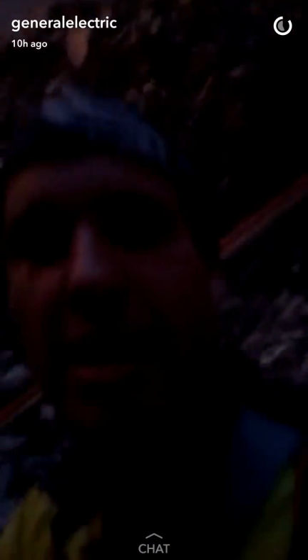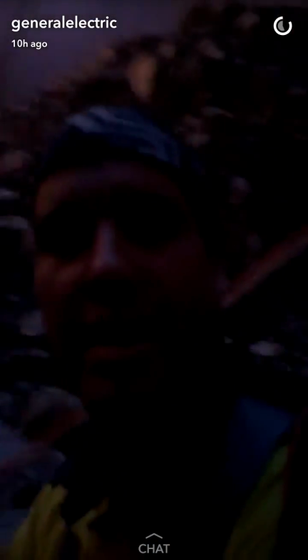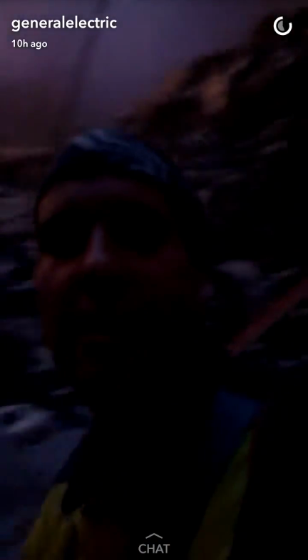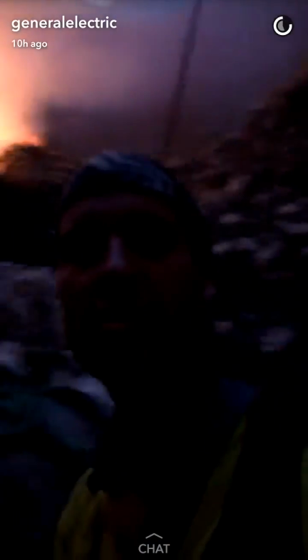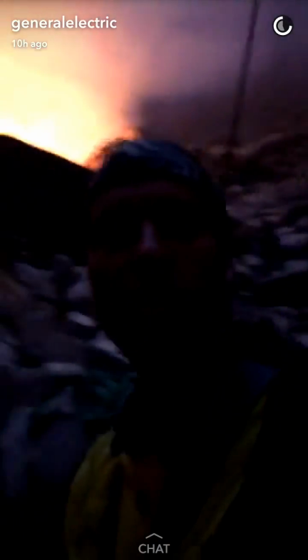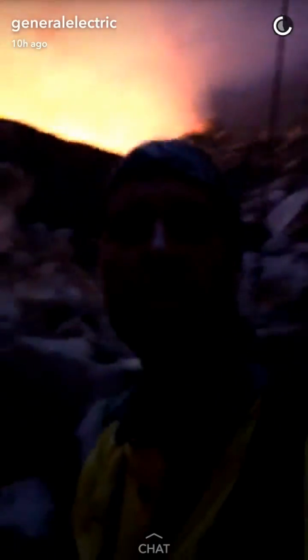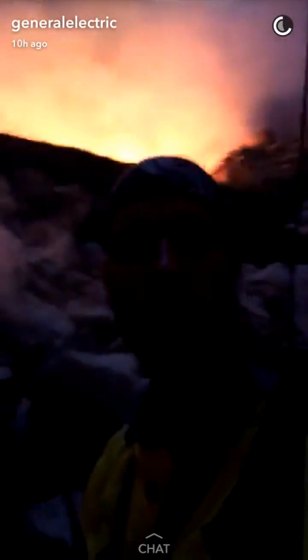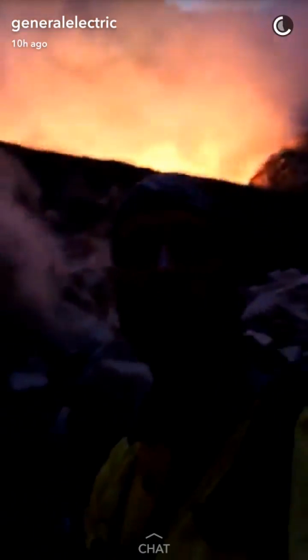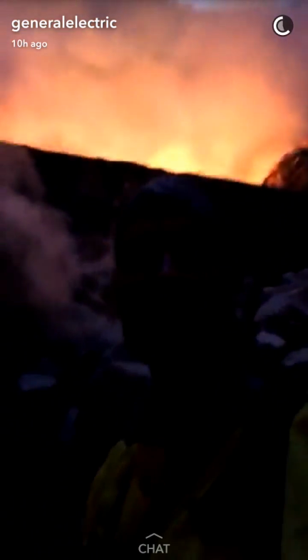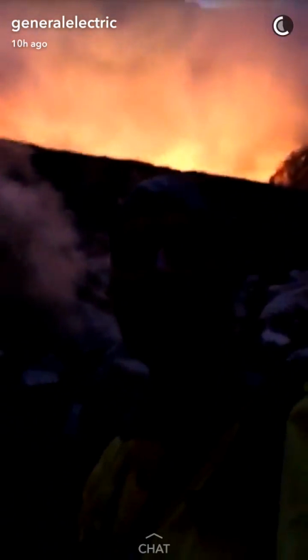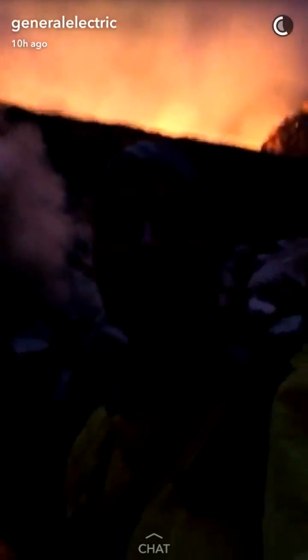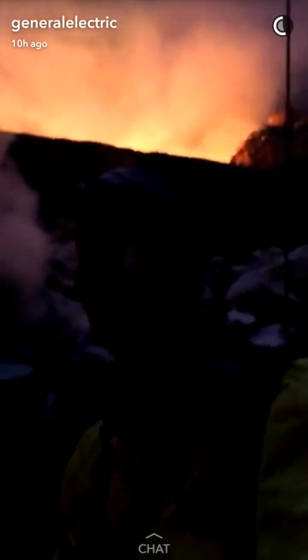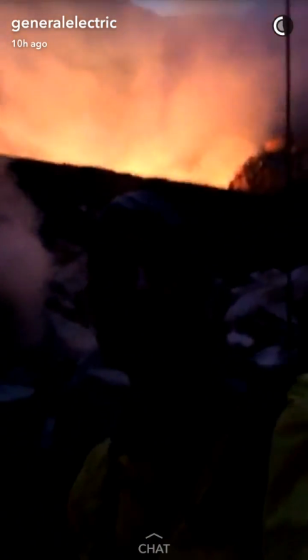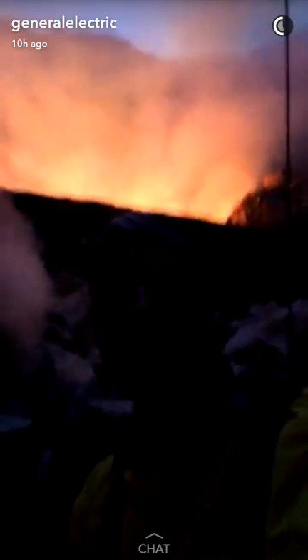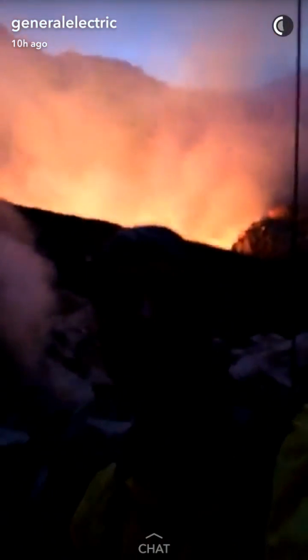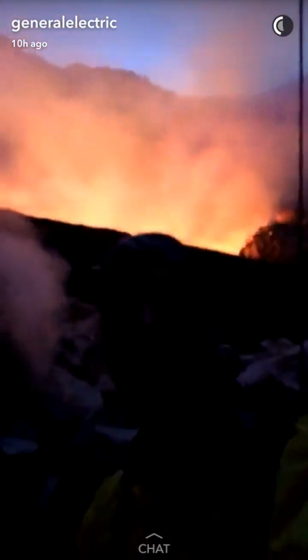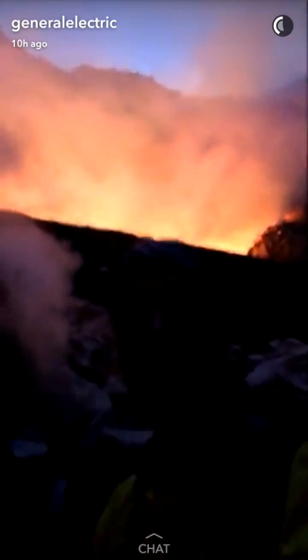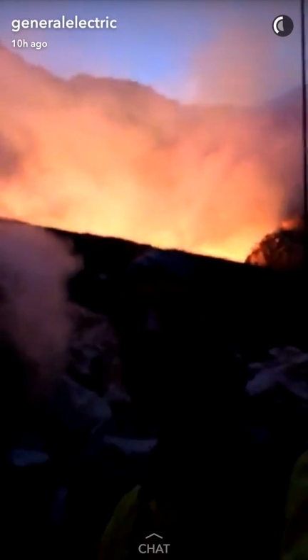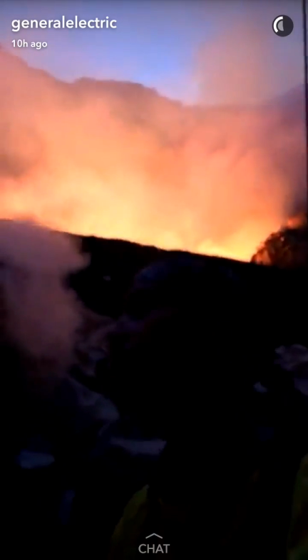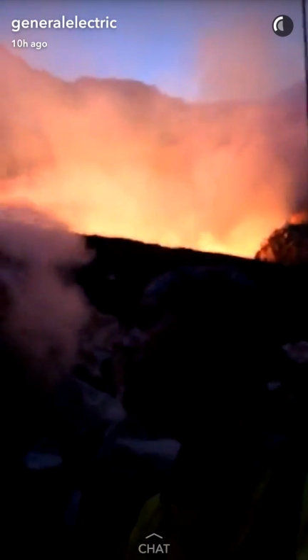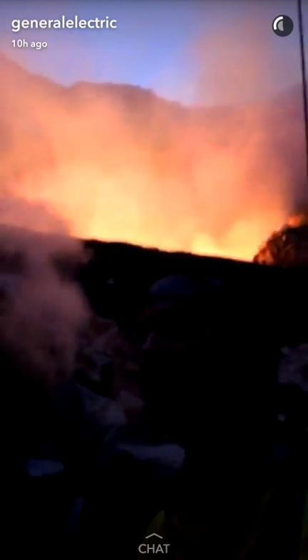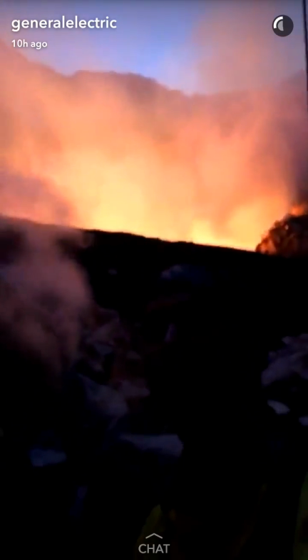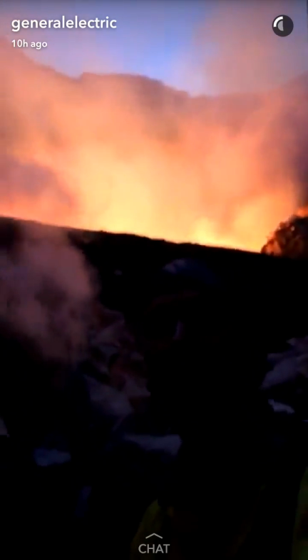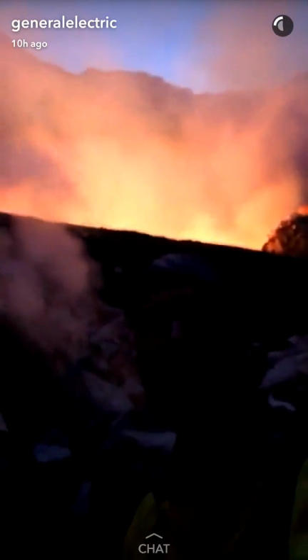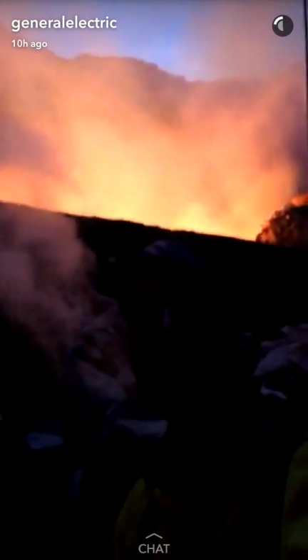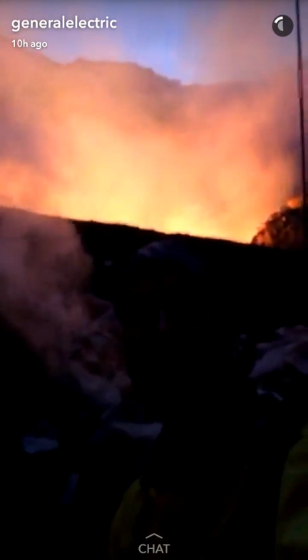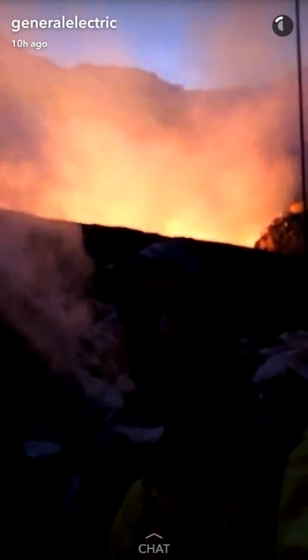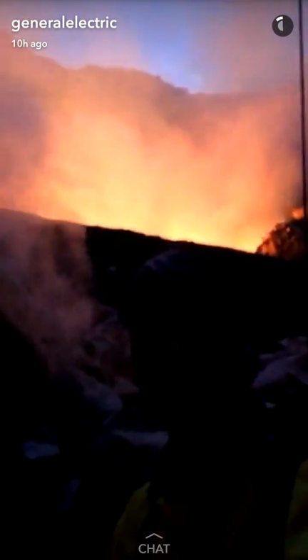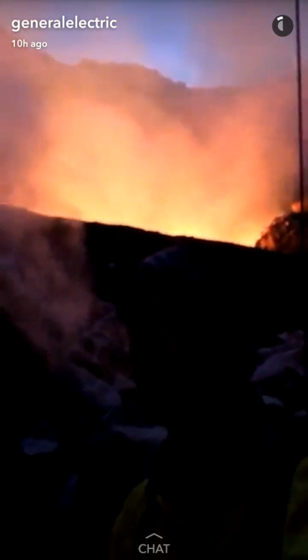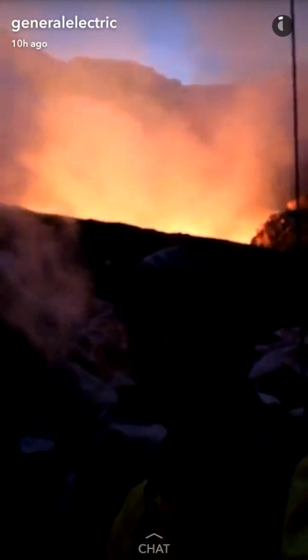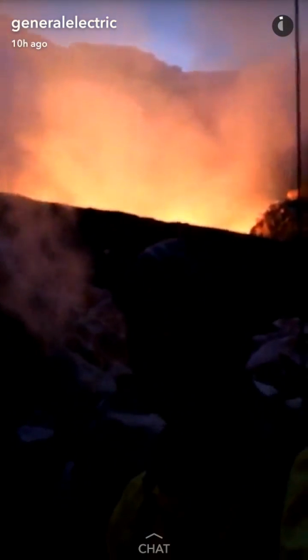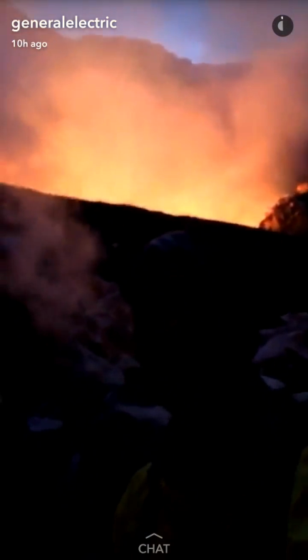Hi guys, so this is for all of you folks back home. This is what Masaya Volcano looks like from the inside.